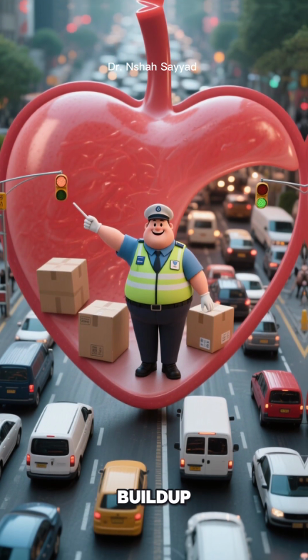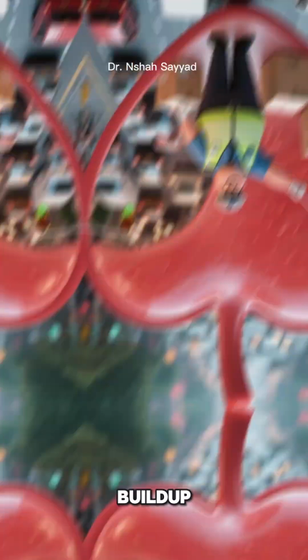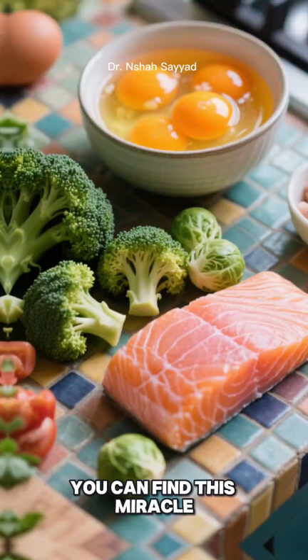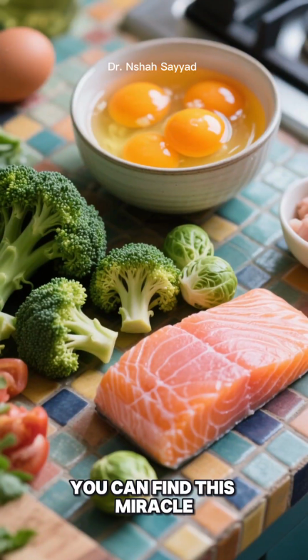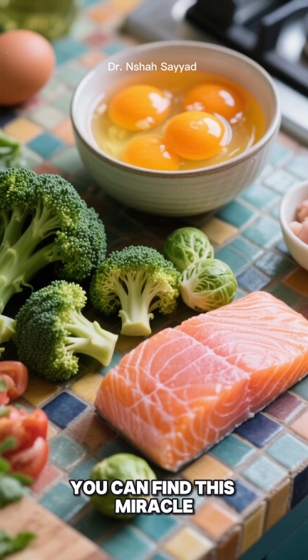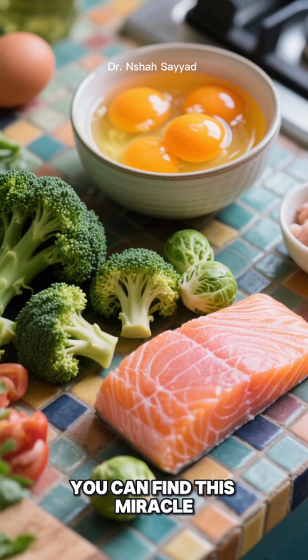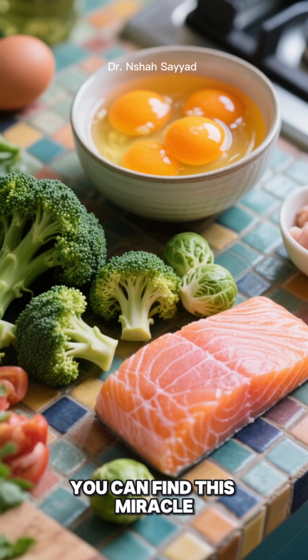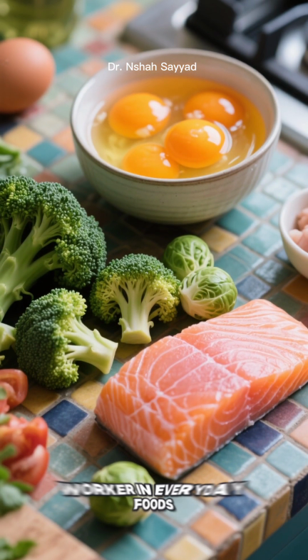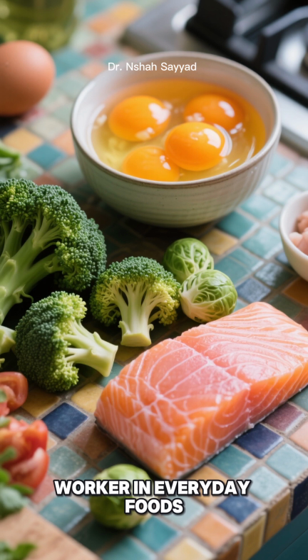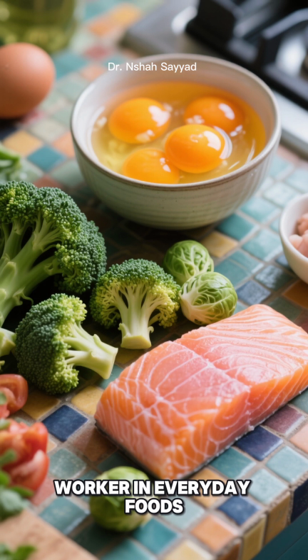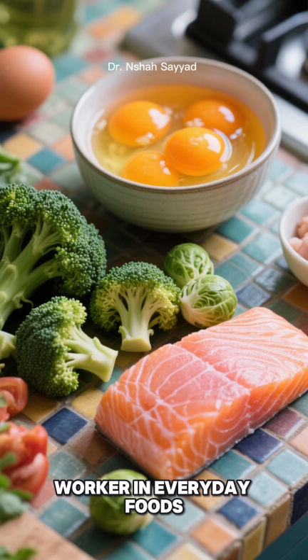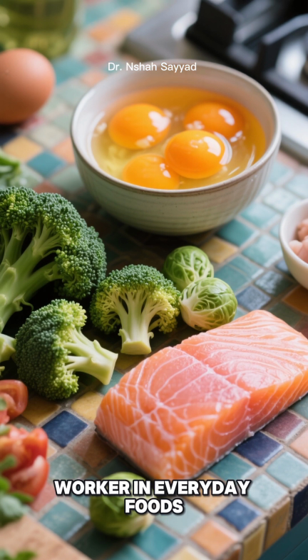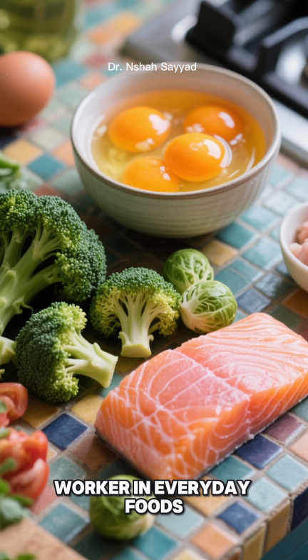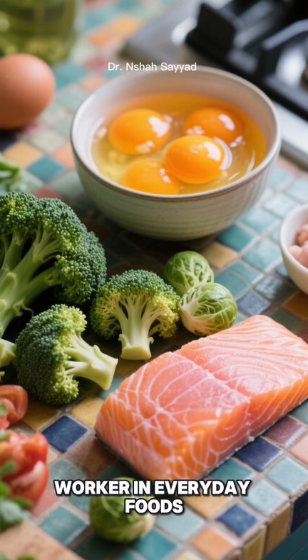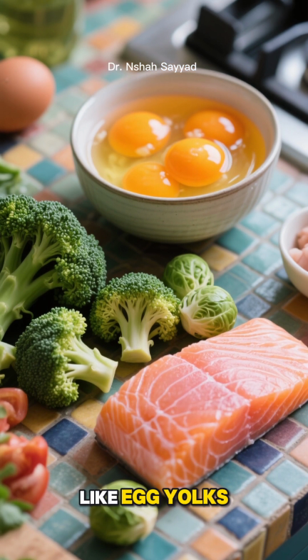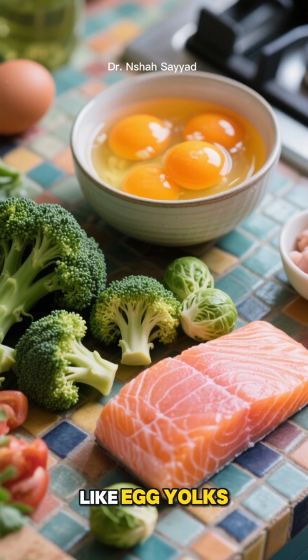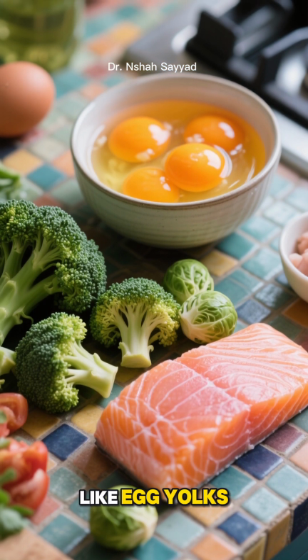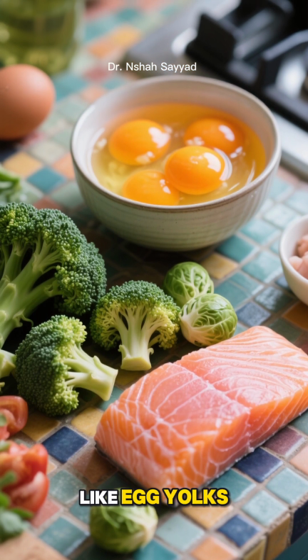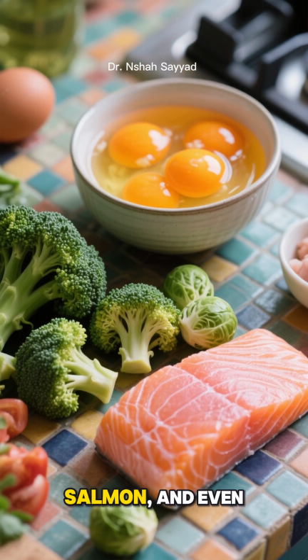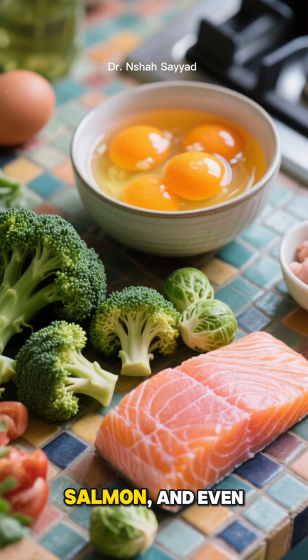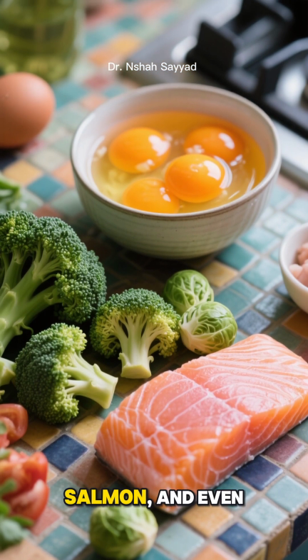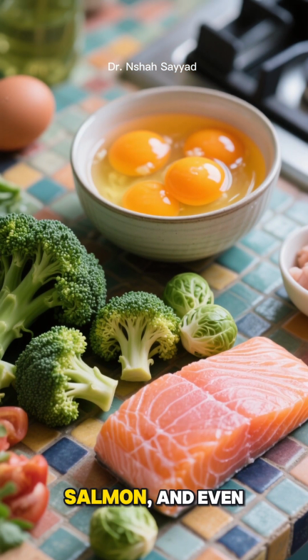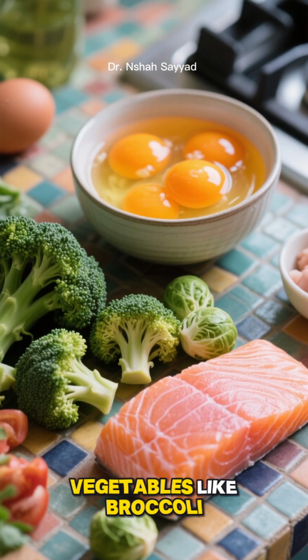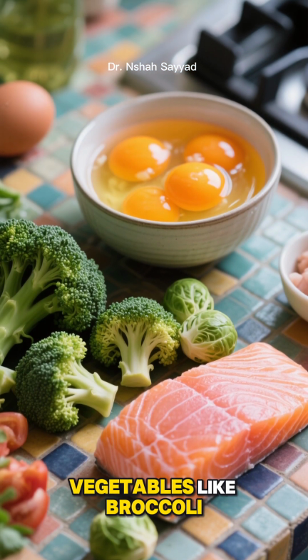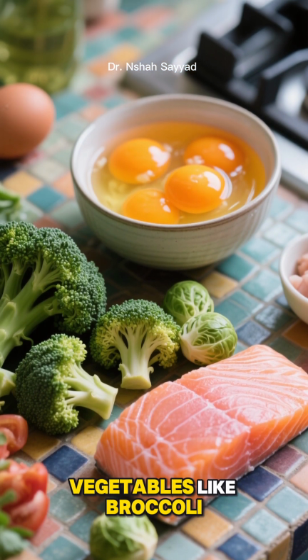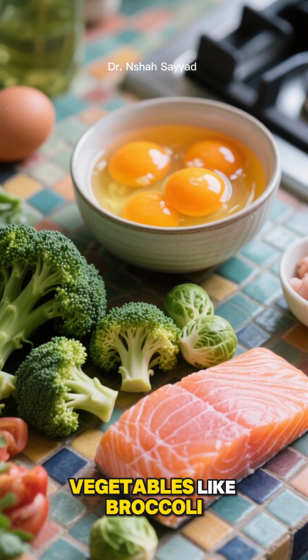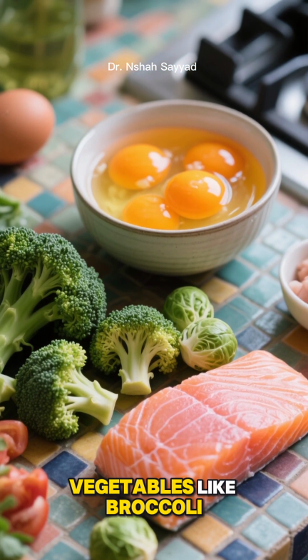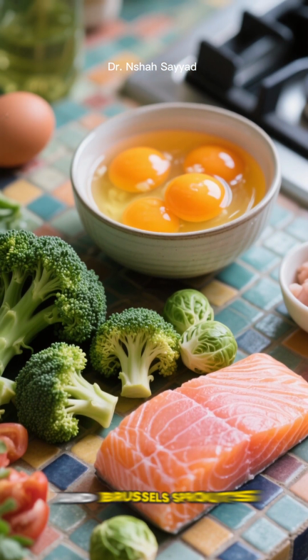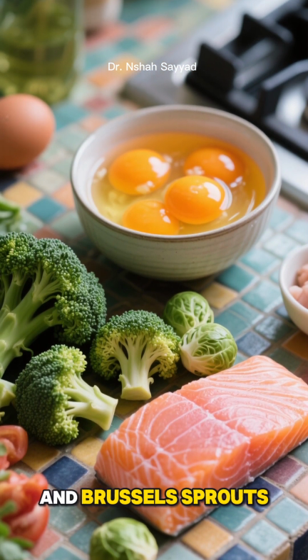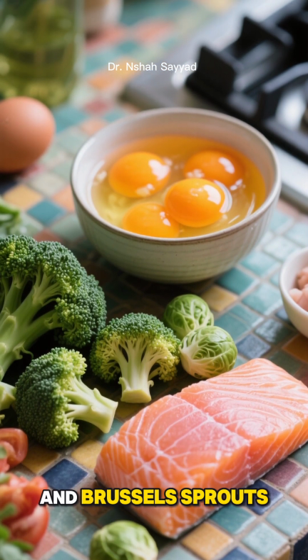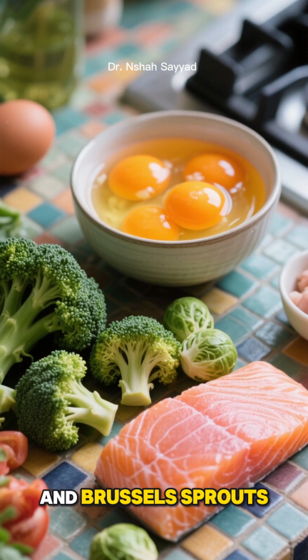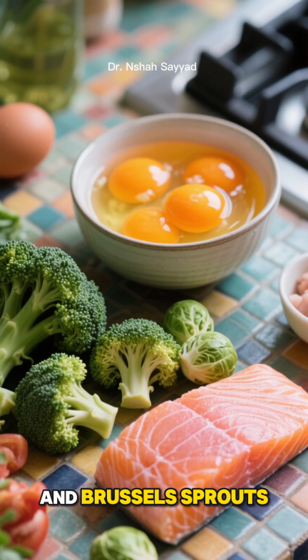You can find this miracle worker in everyday foods like egg yolks, salmon, and even vegetables like broccoli and Brussels sprouts.